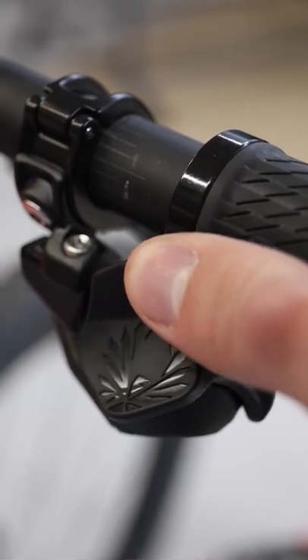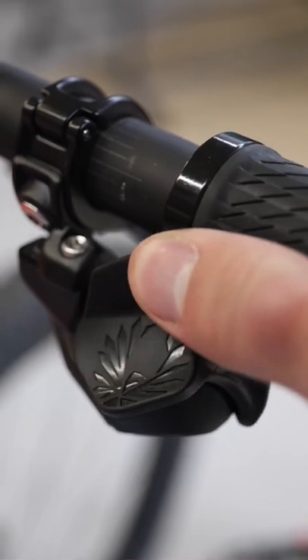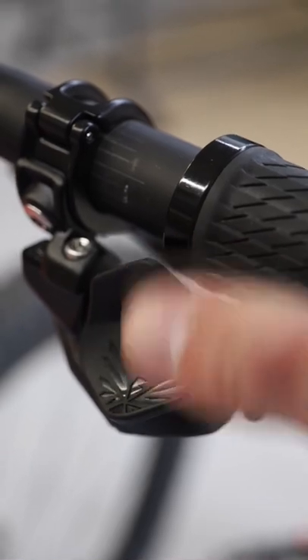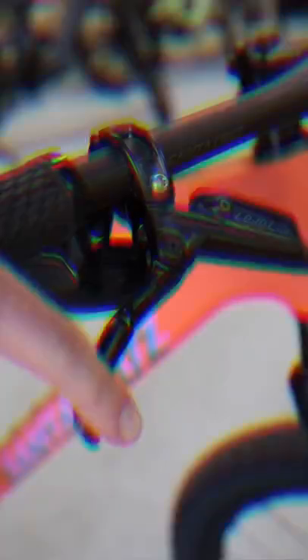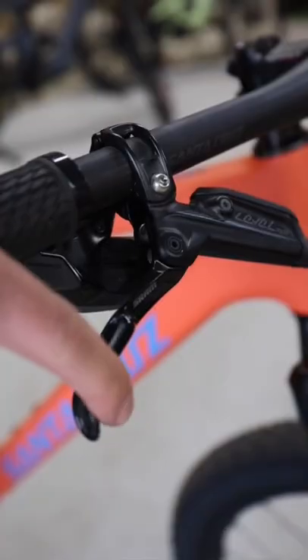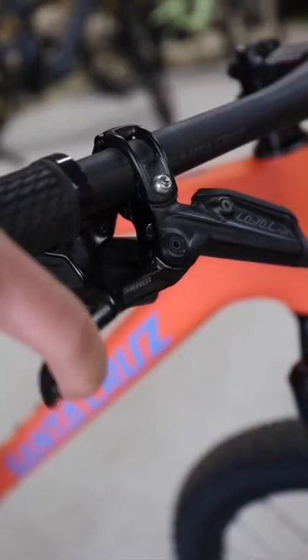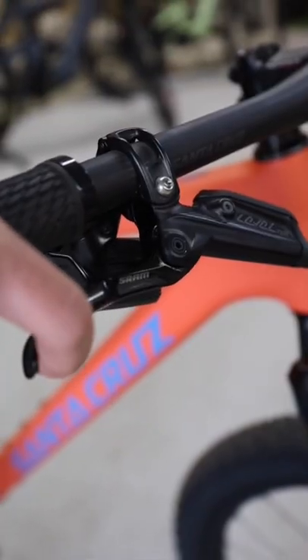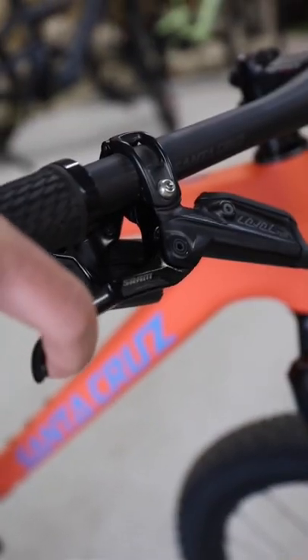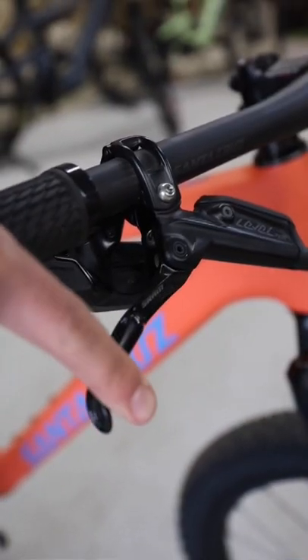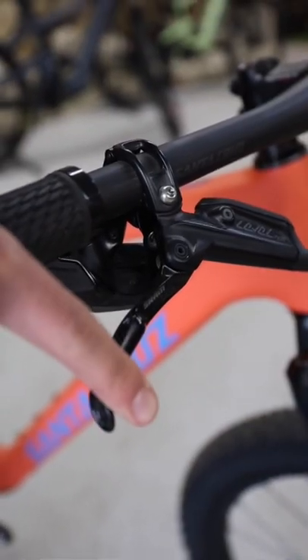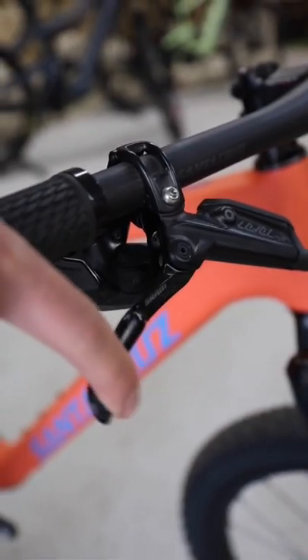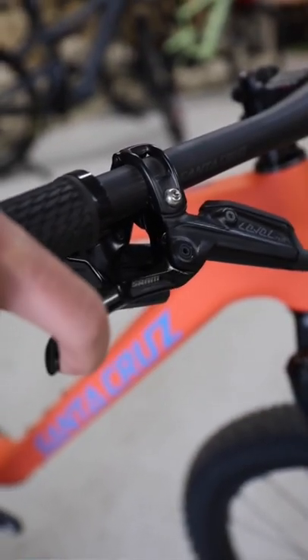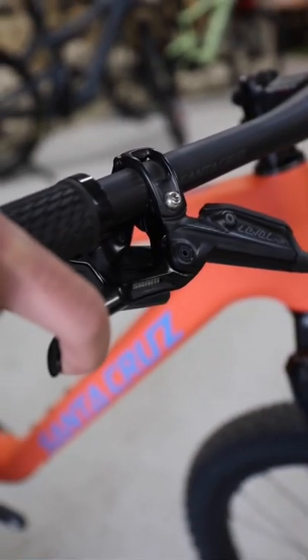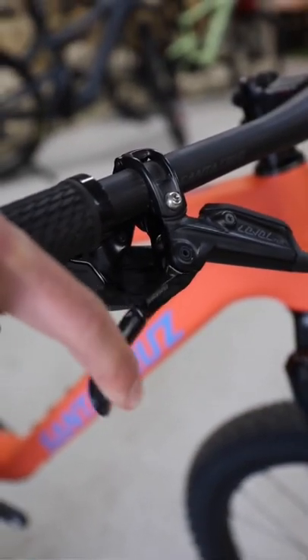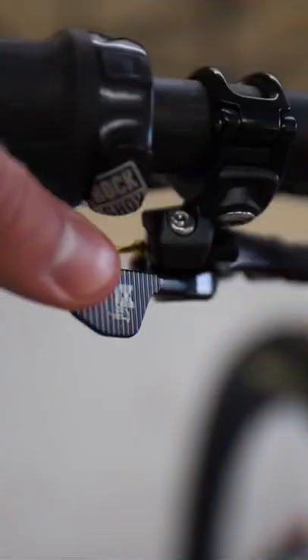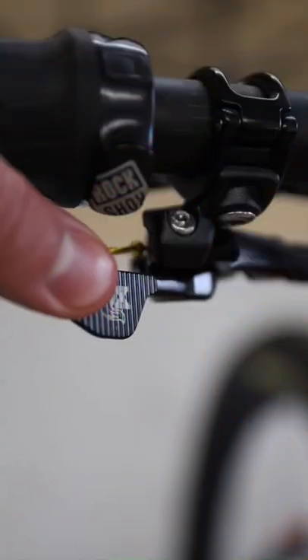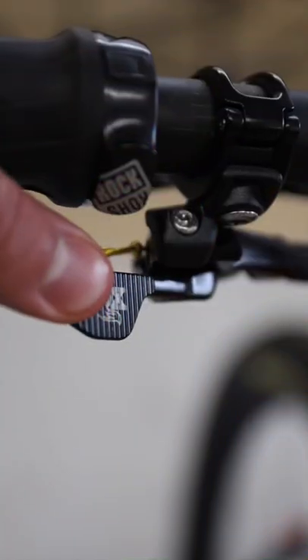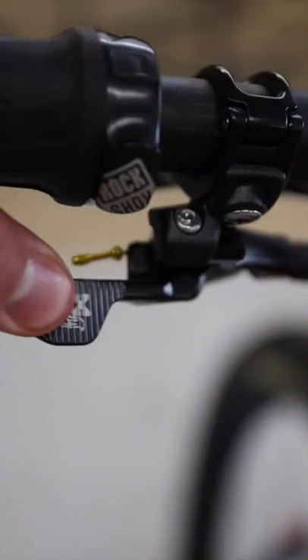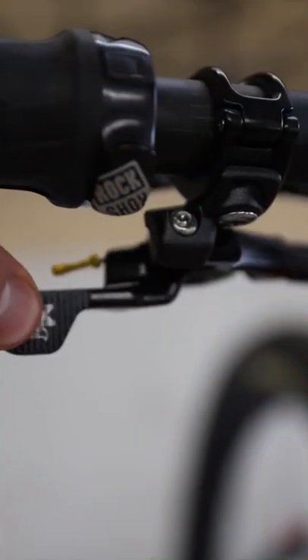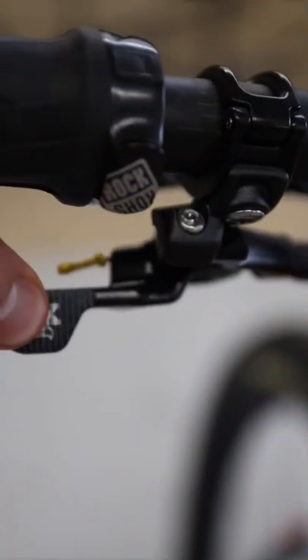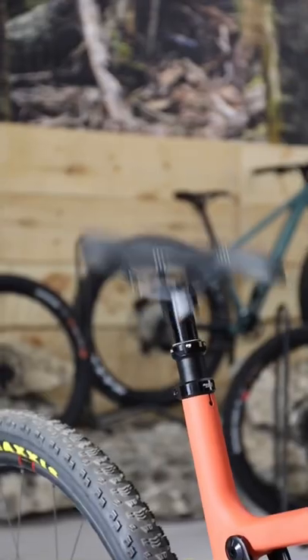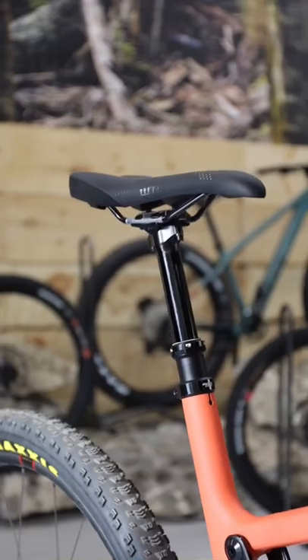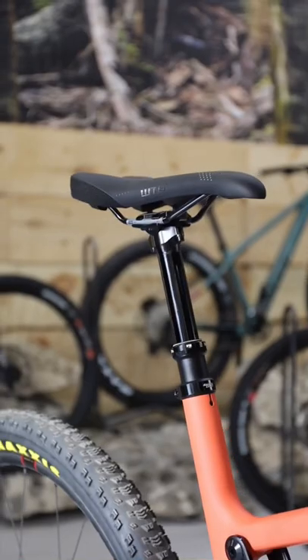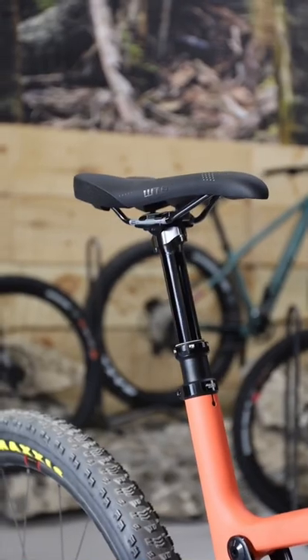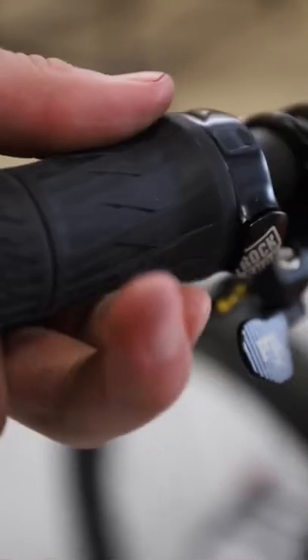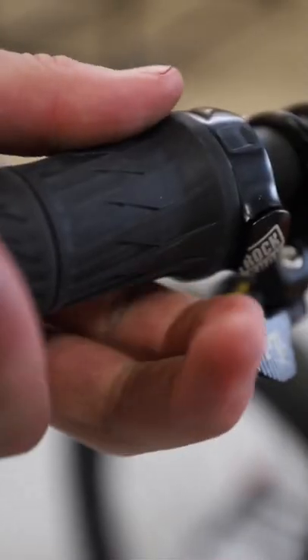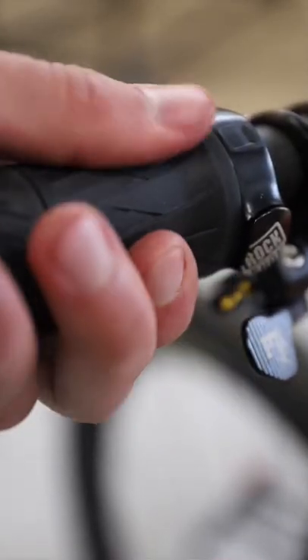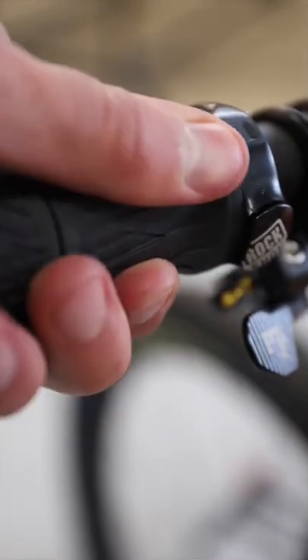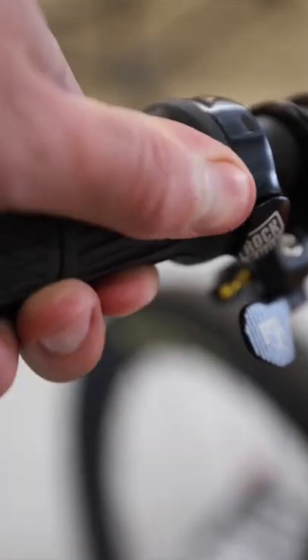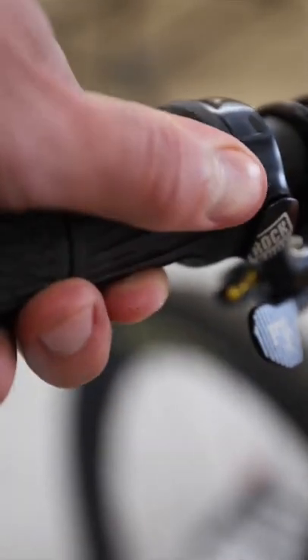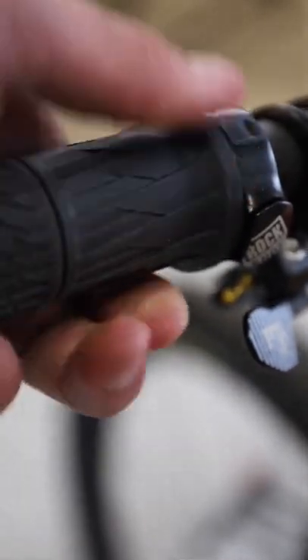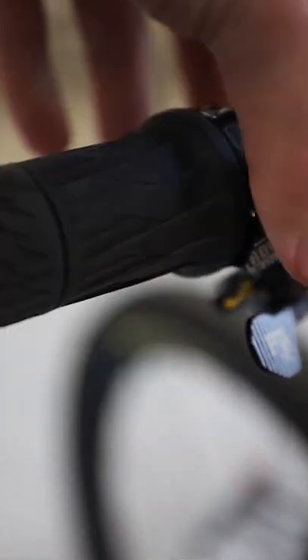We'll also find the Level TLM hydraulic brakes, the Fox dropper post control, and the RockShox remote suspension lockout.